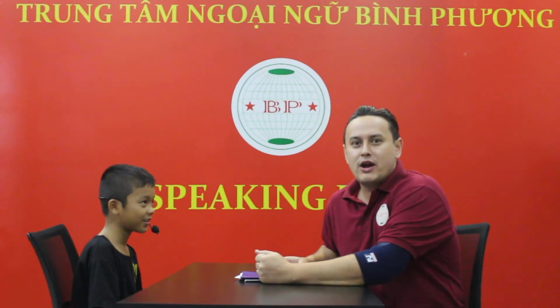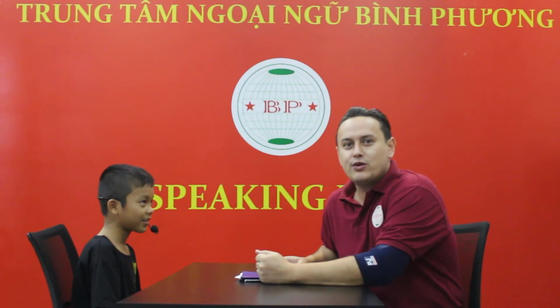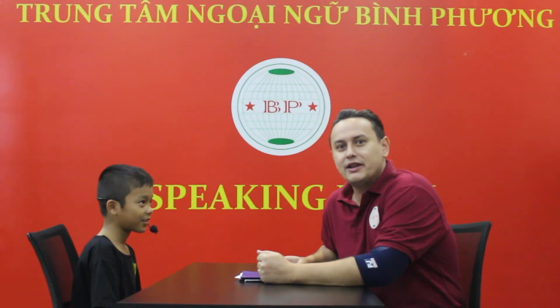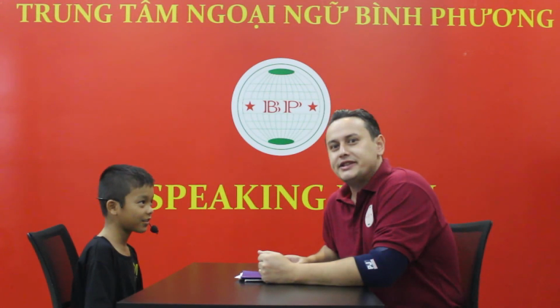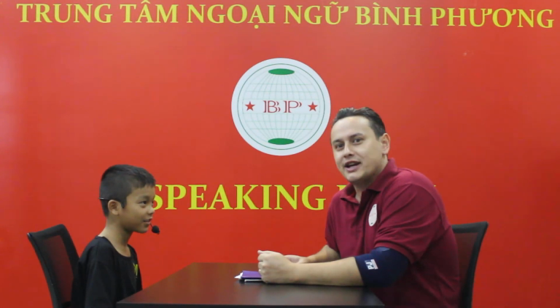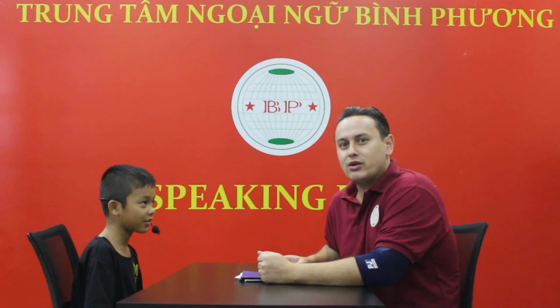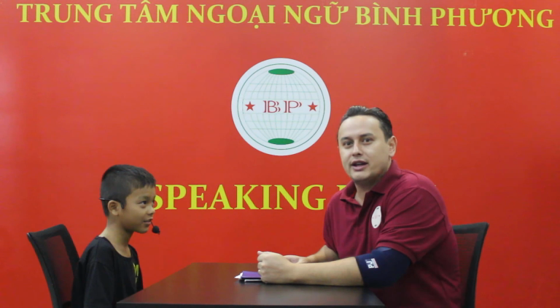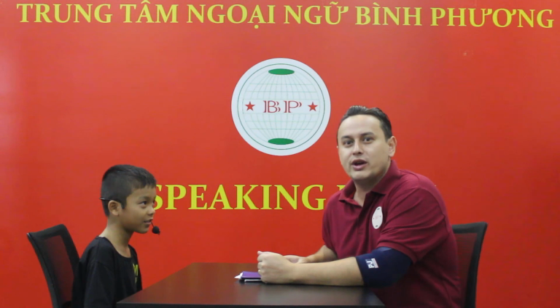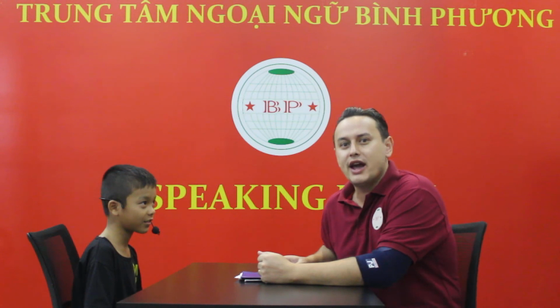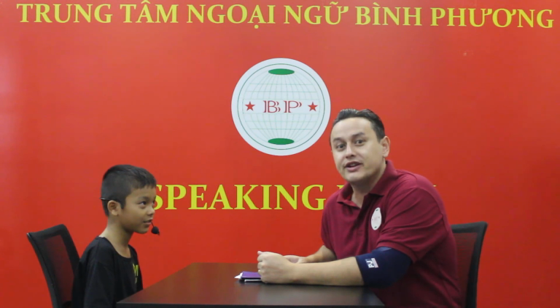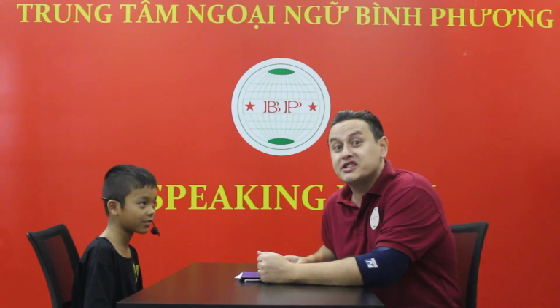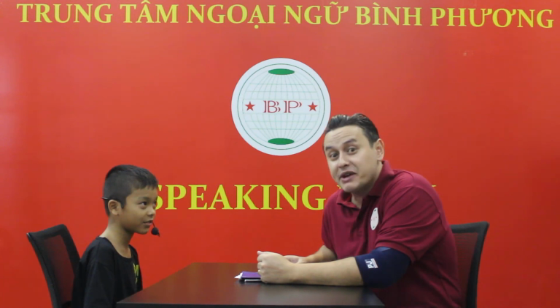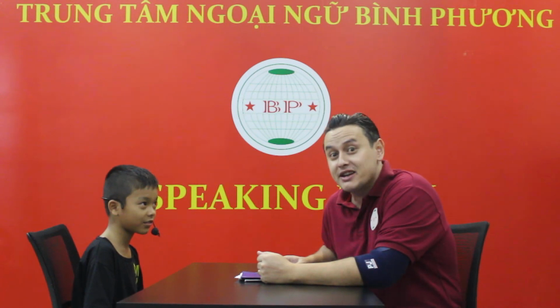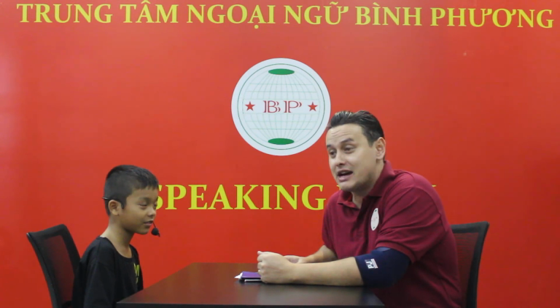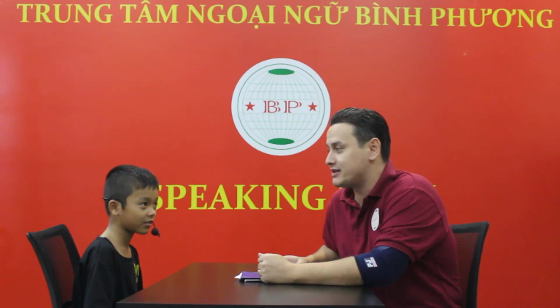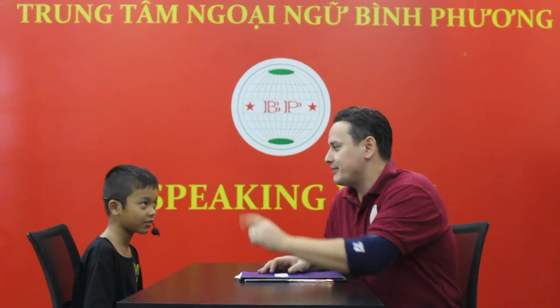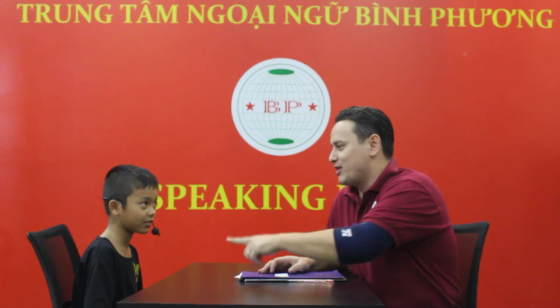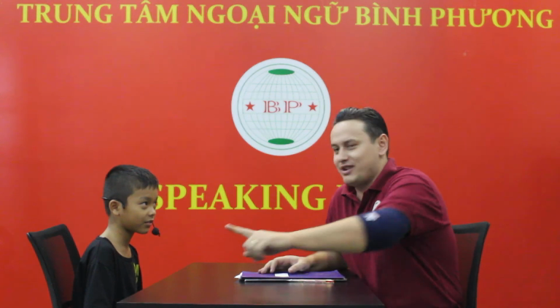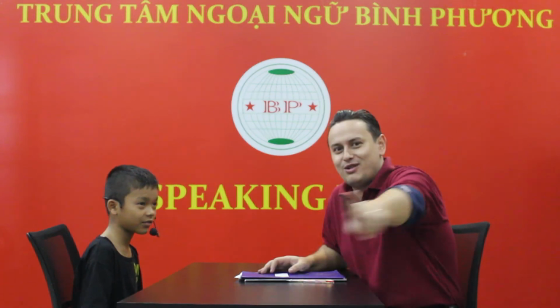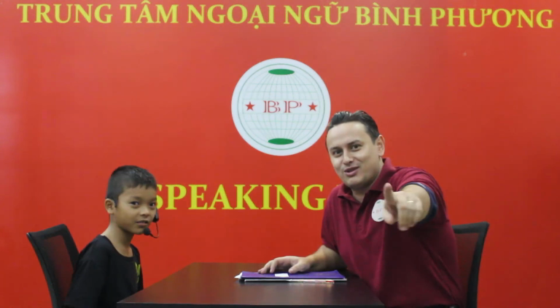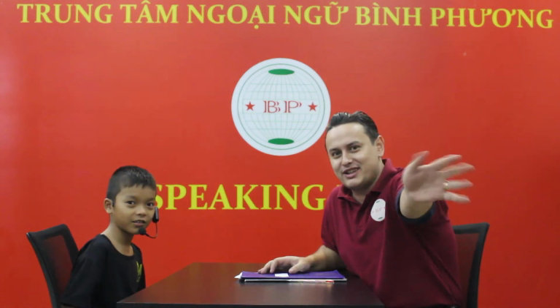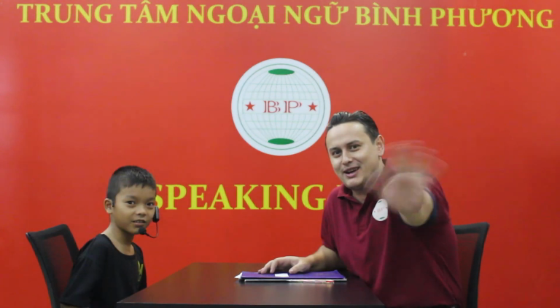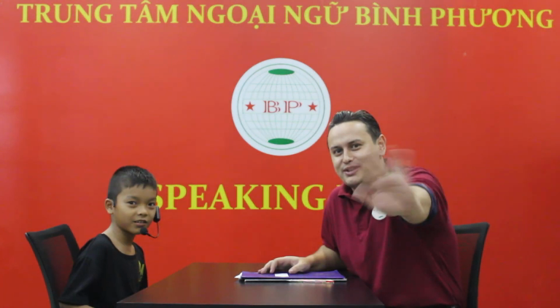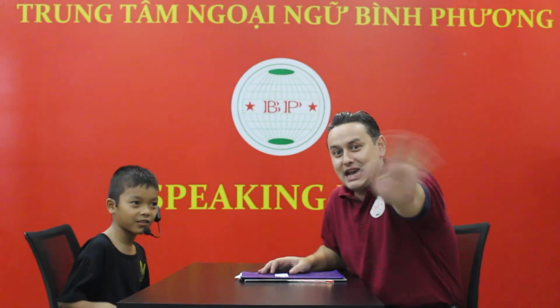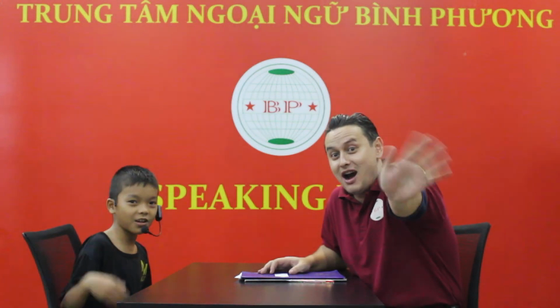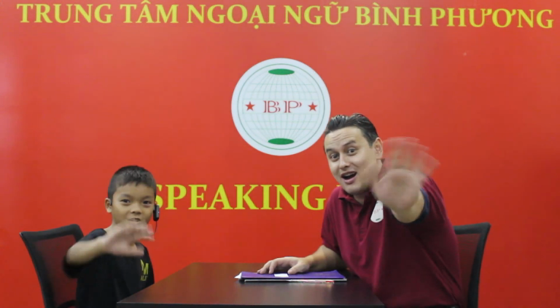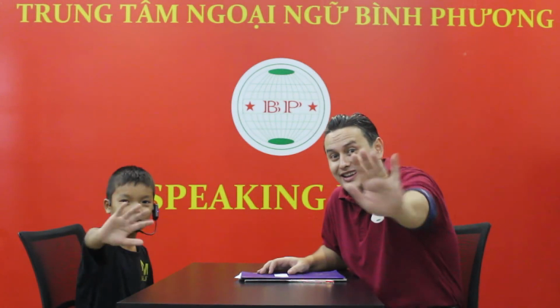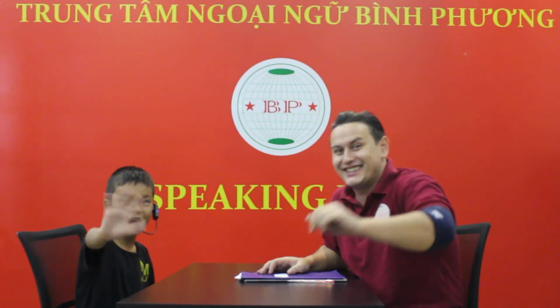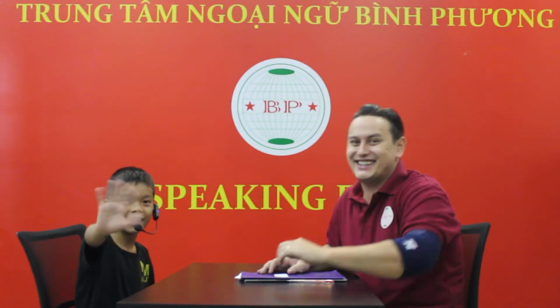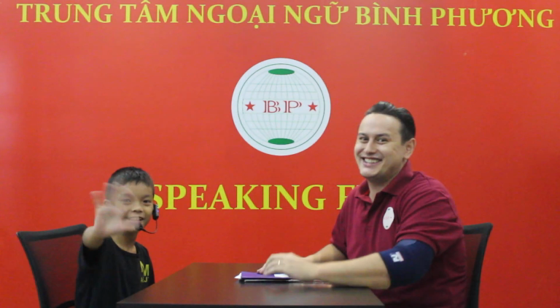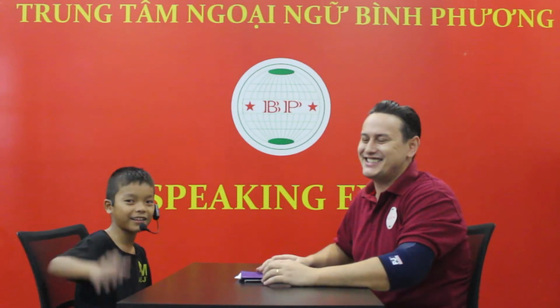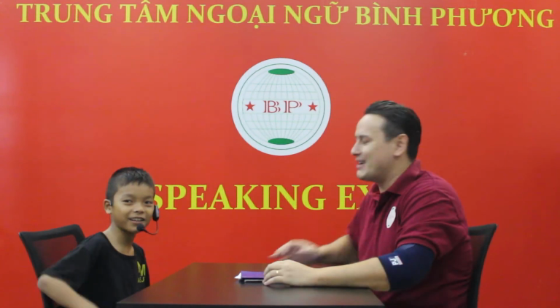Well, everyone, this is Hauk, and we're having a speaking test. Hauk, look at the camera. Say hi. Hello. Hi. Good job.